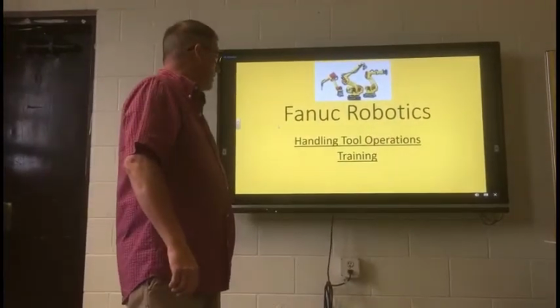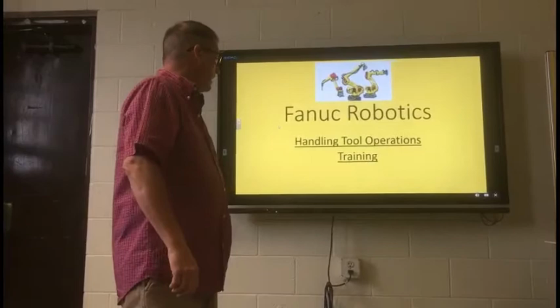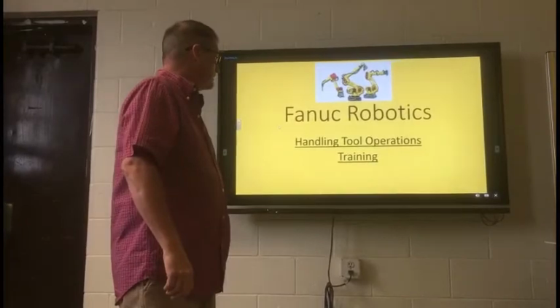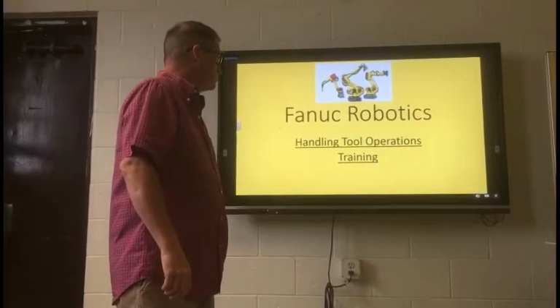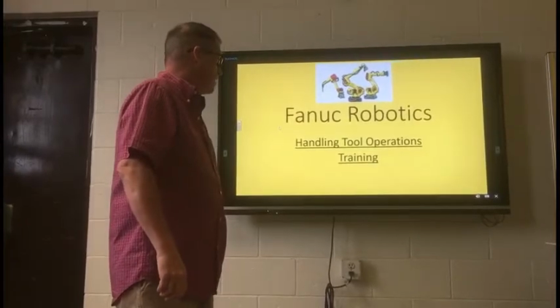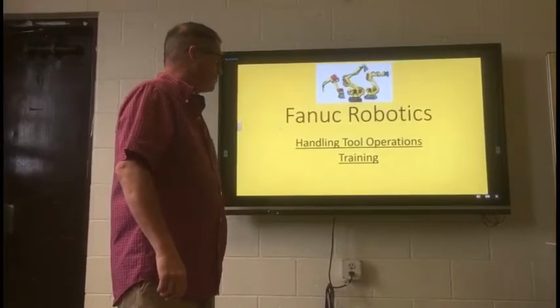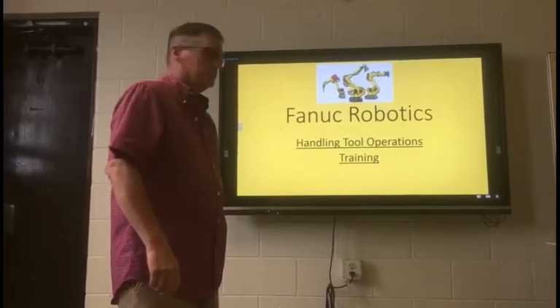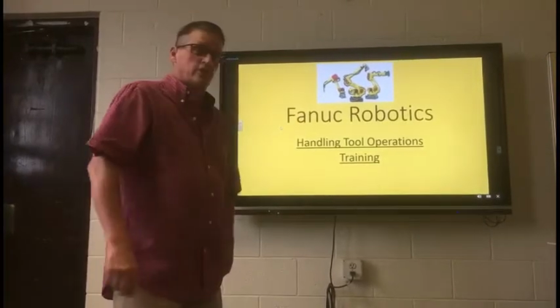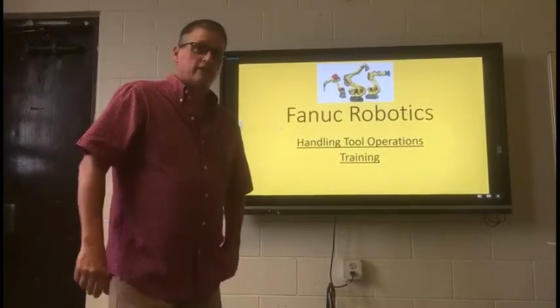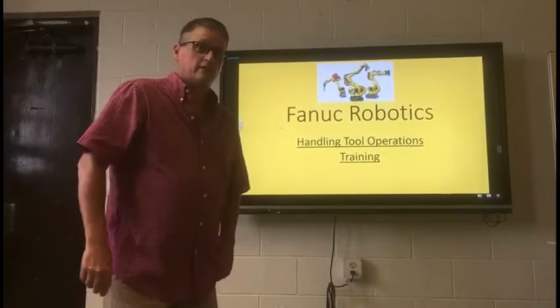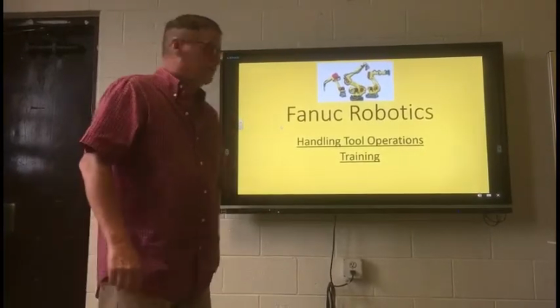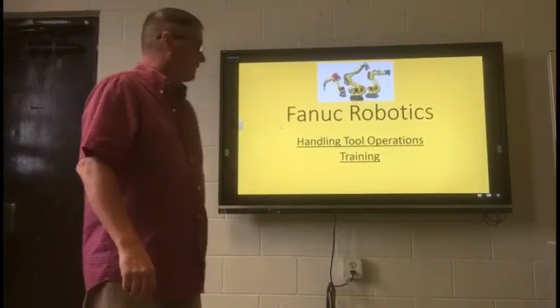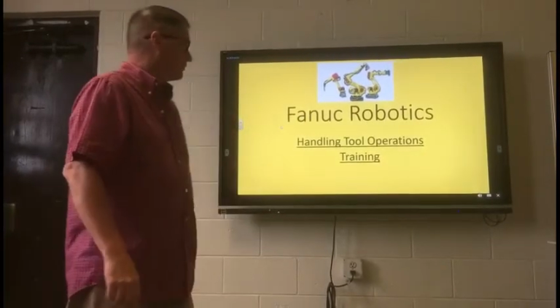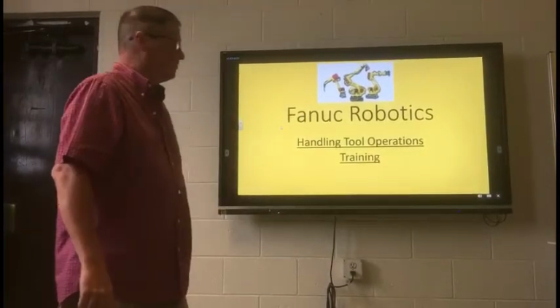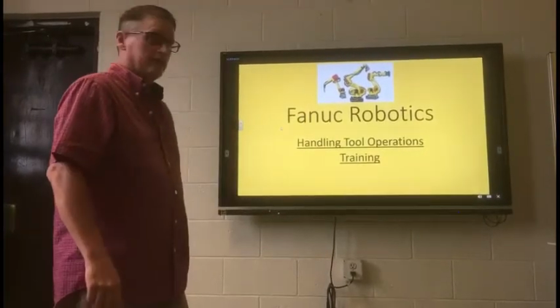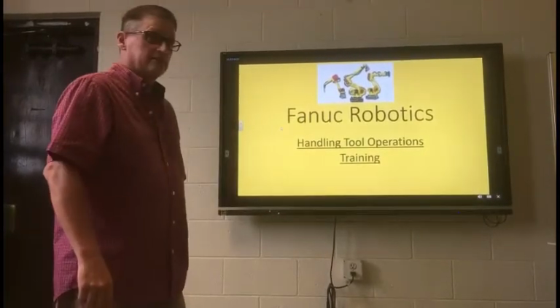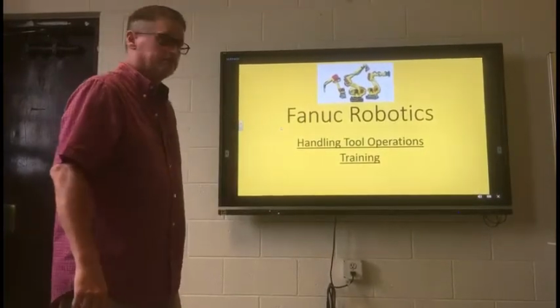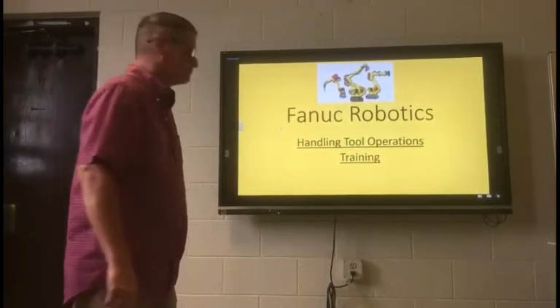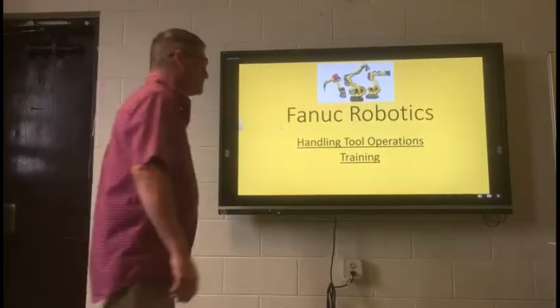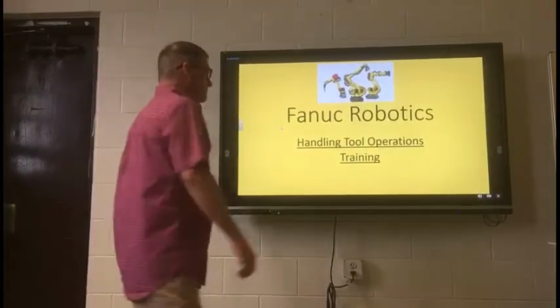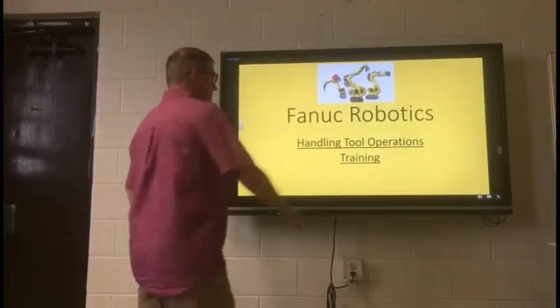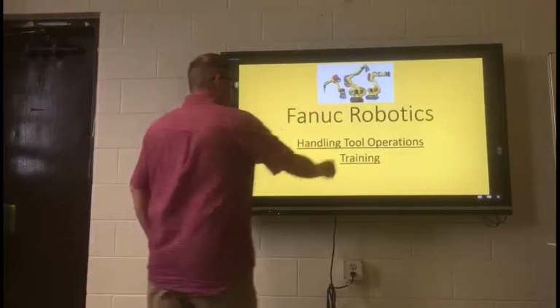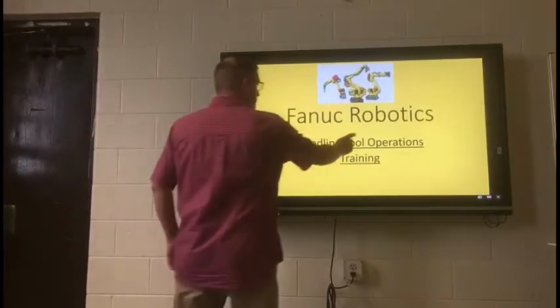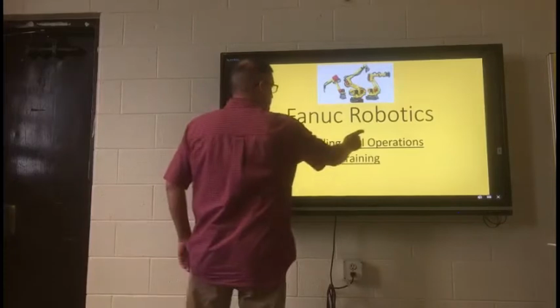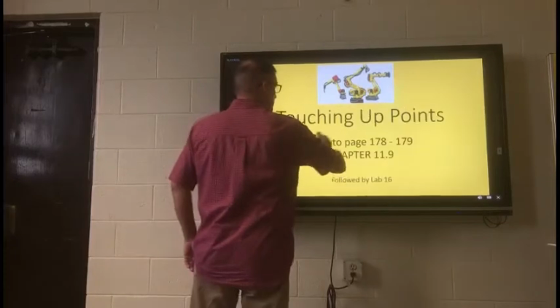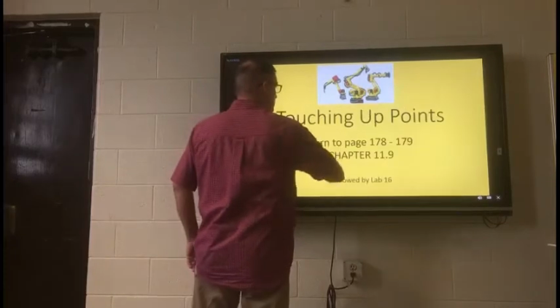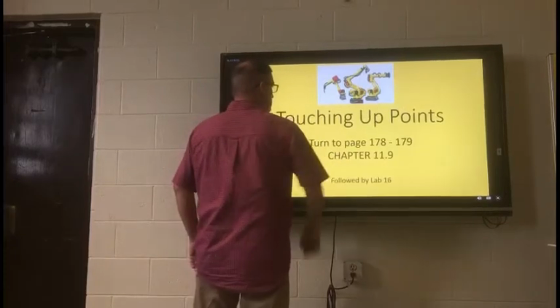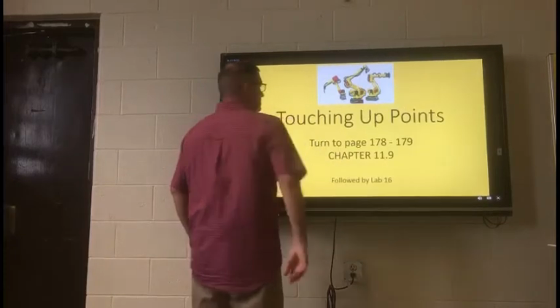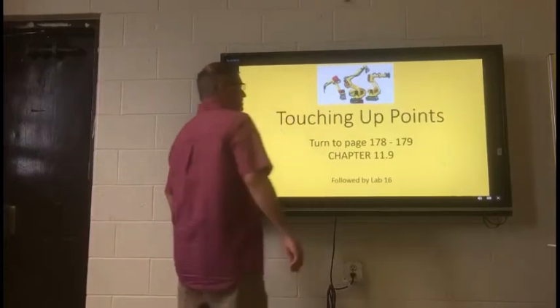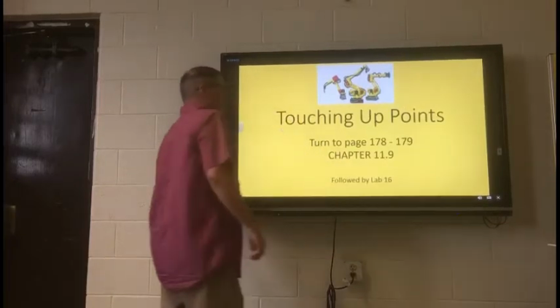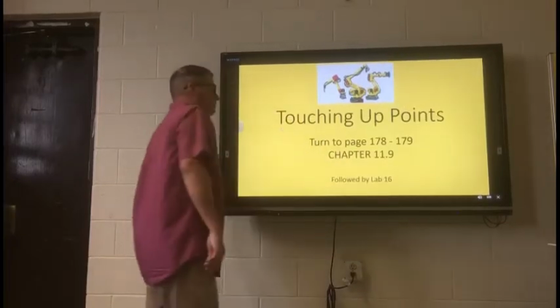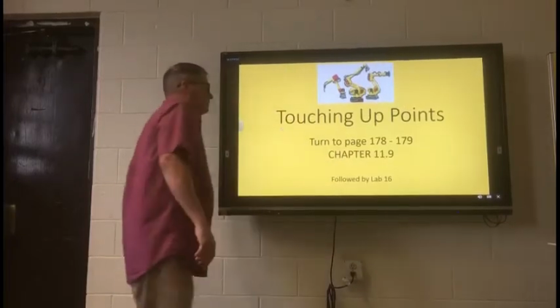Hello. Welcome to Handling Tool Operations Training for Fanuc Robotics.